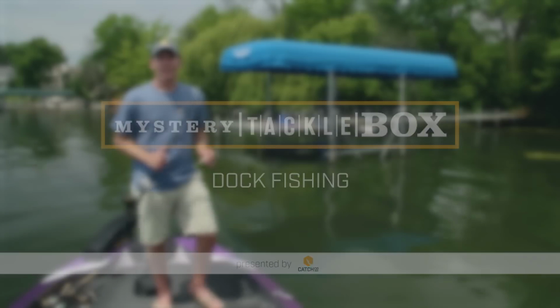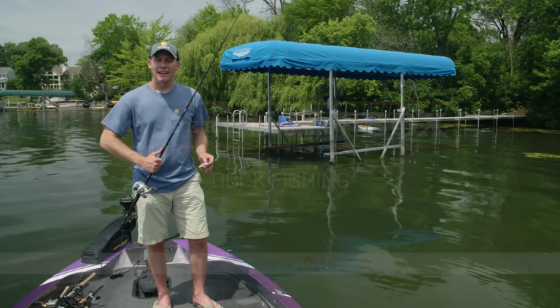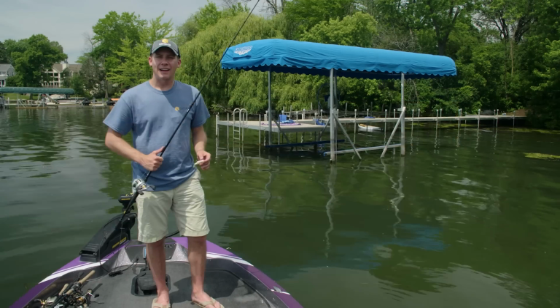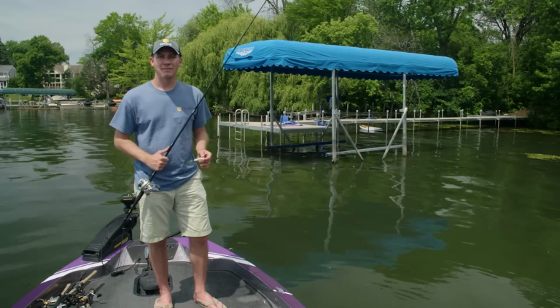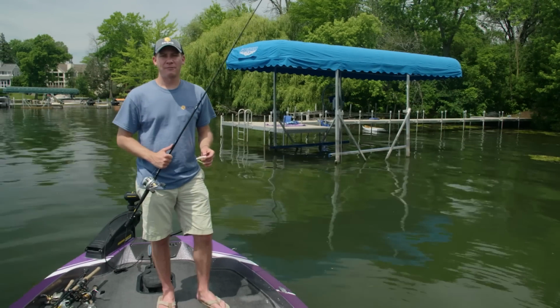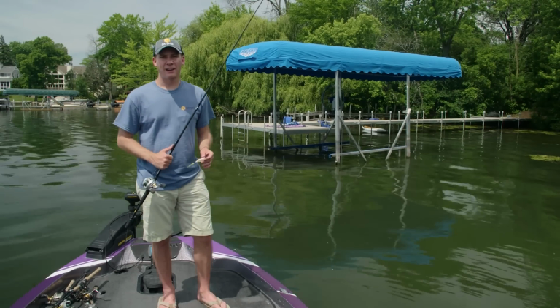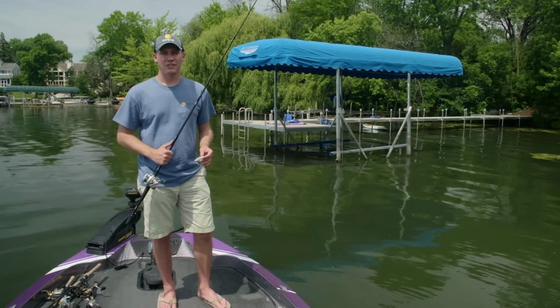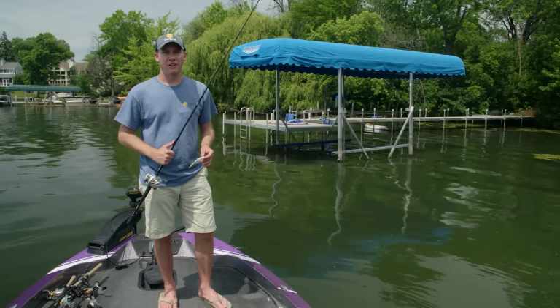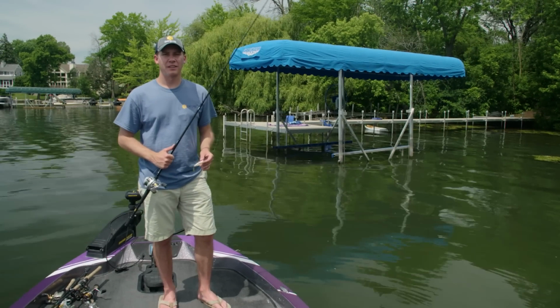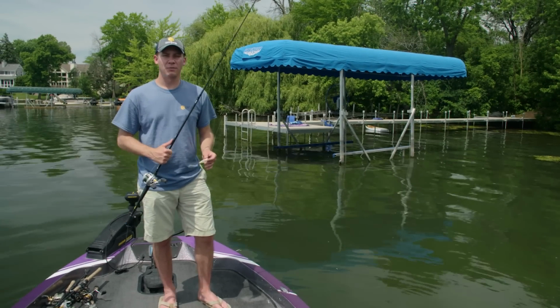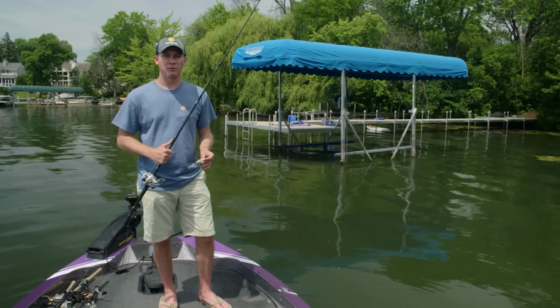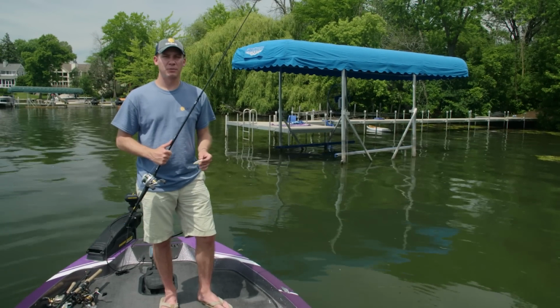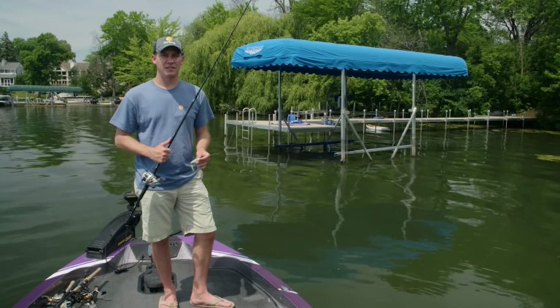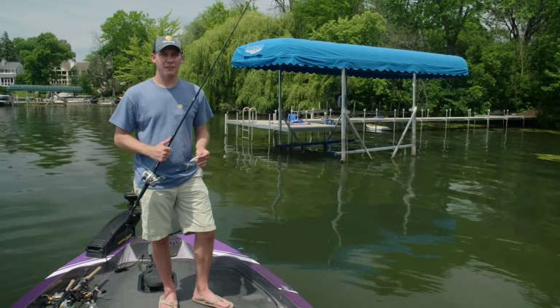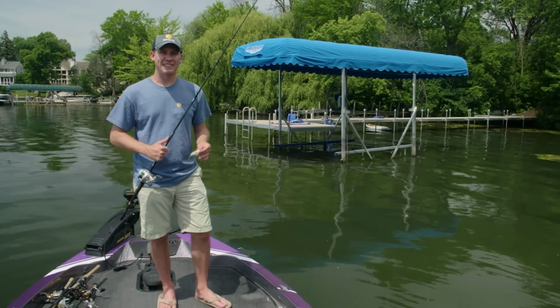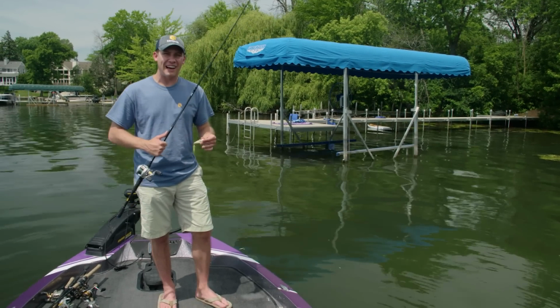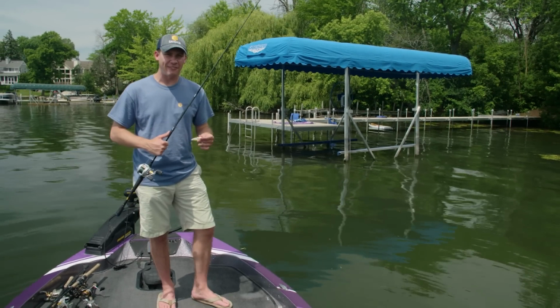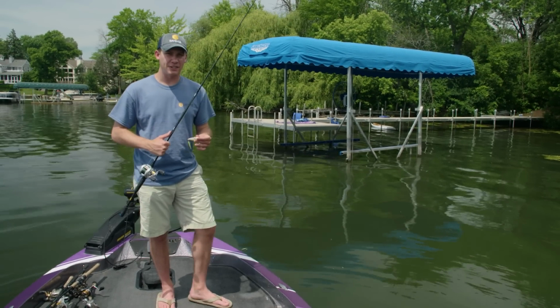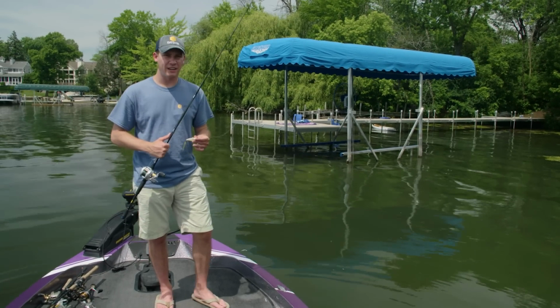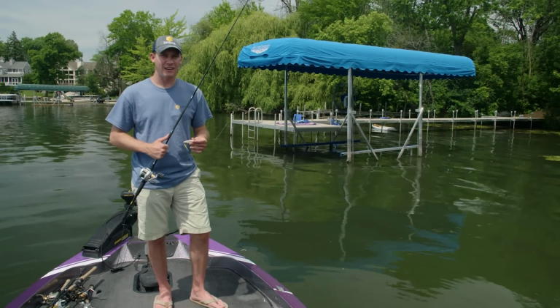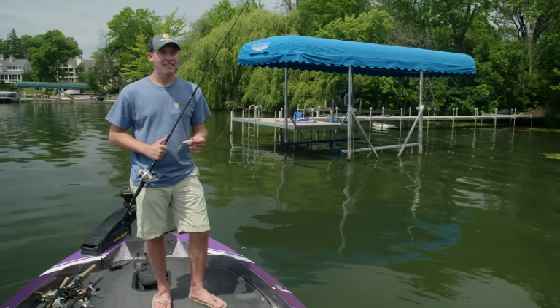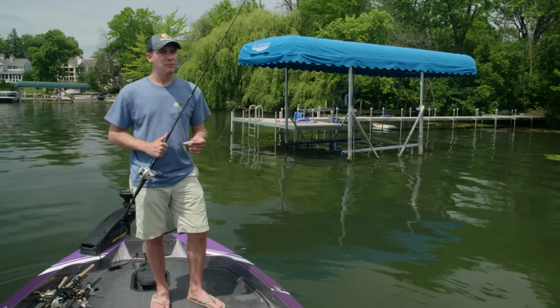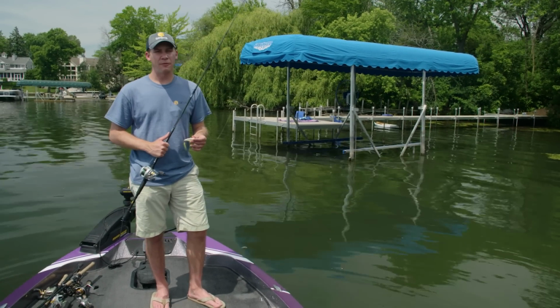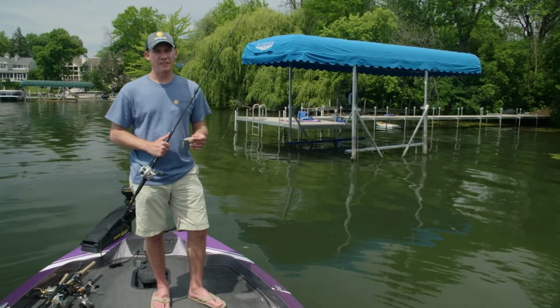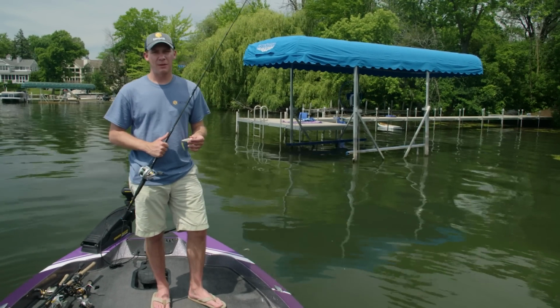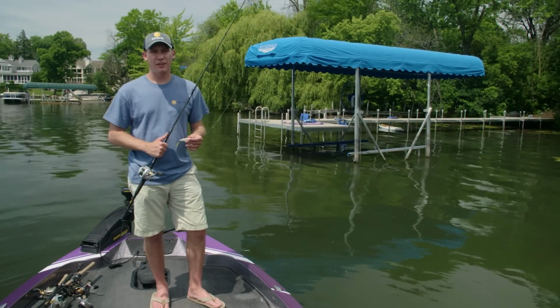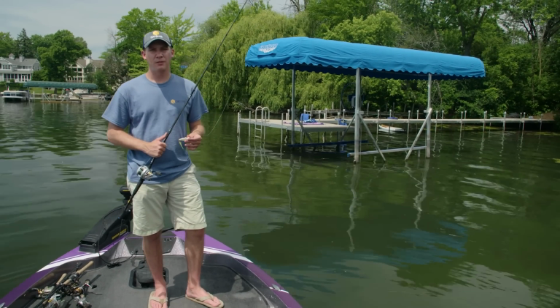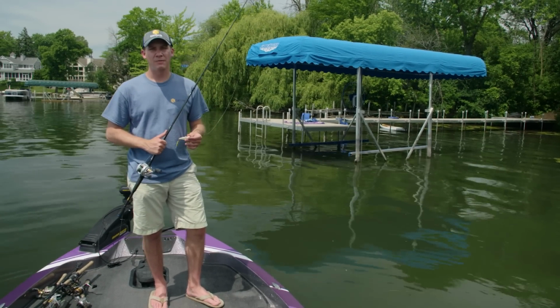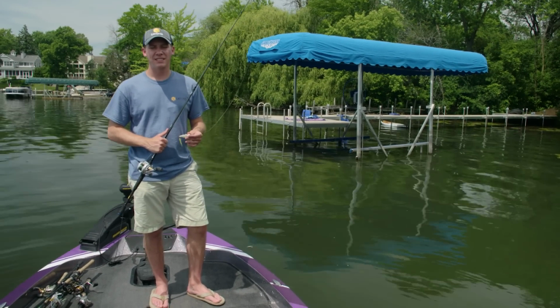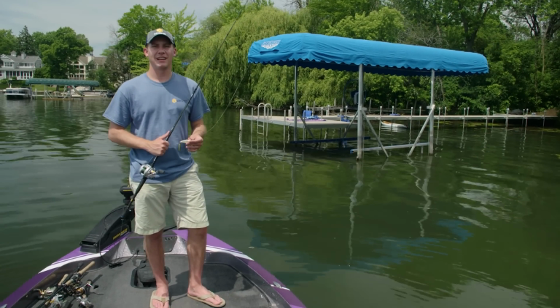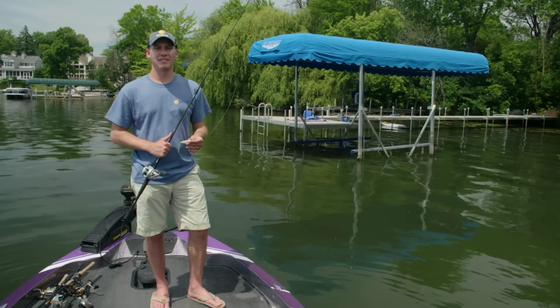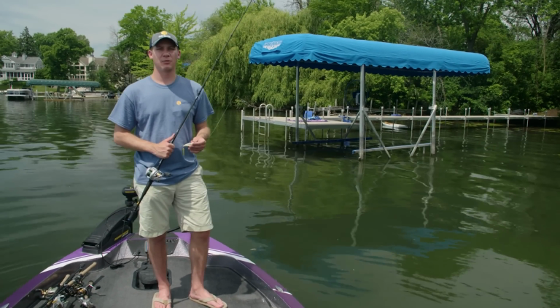Hey guys, Matt from Ketchco. This month we put together a dock fishing kit. Perfect time of year, mid to late summer.